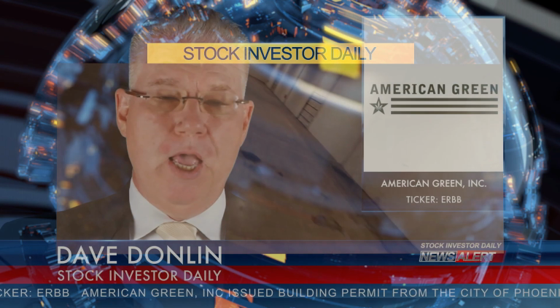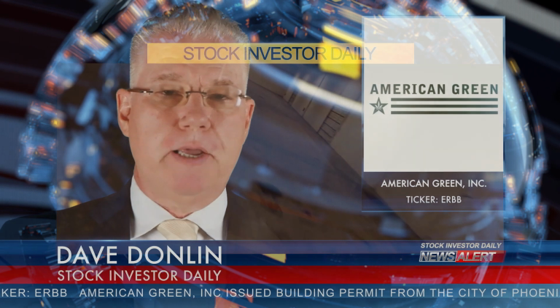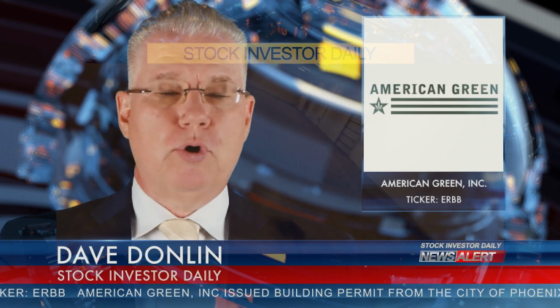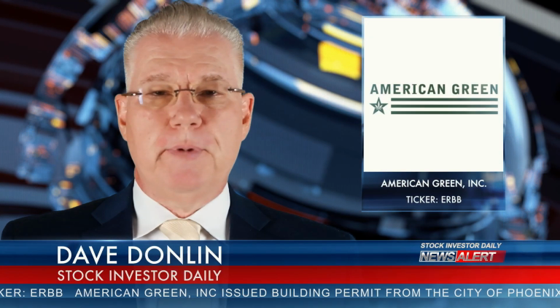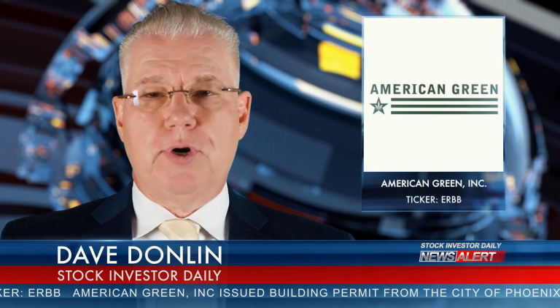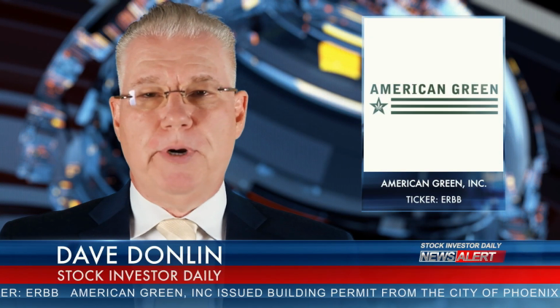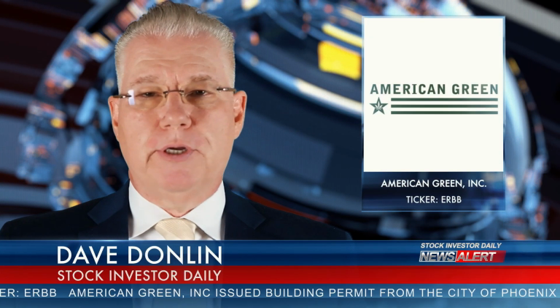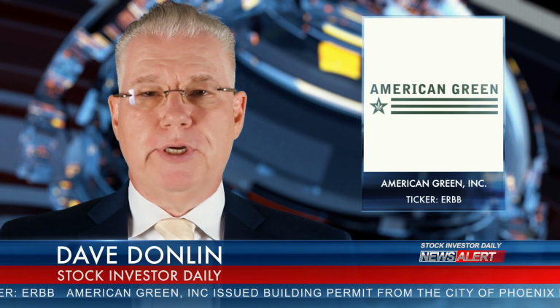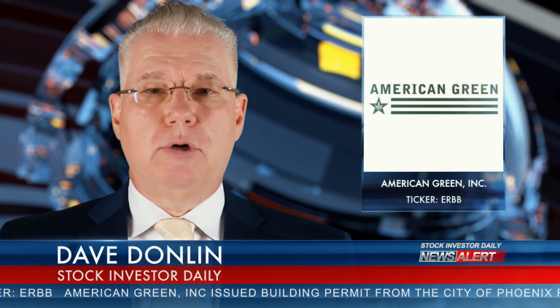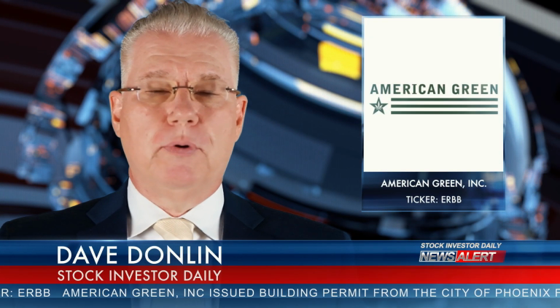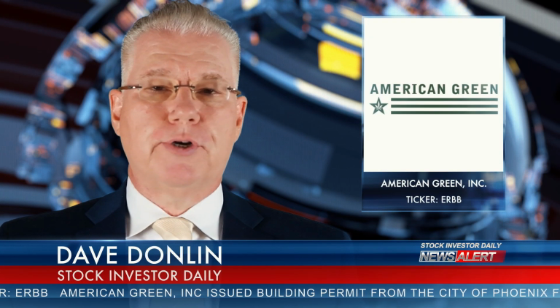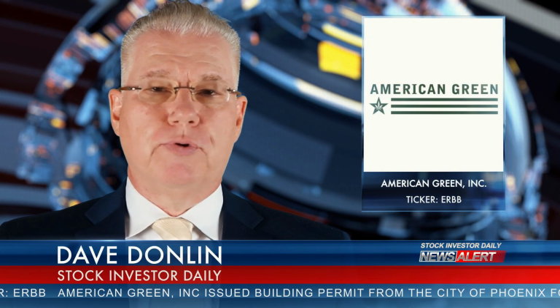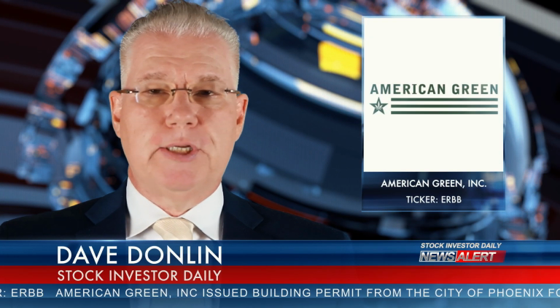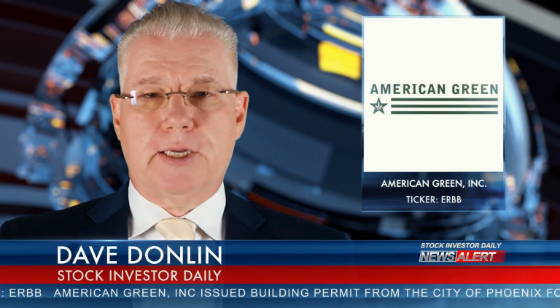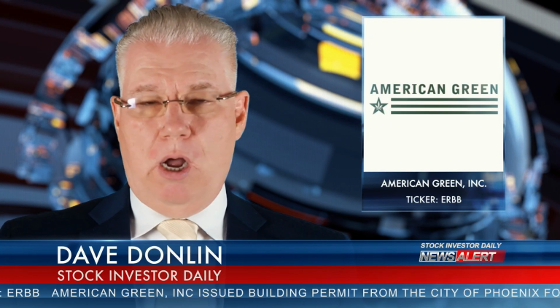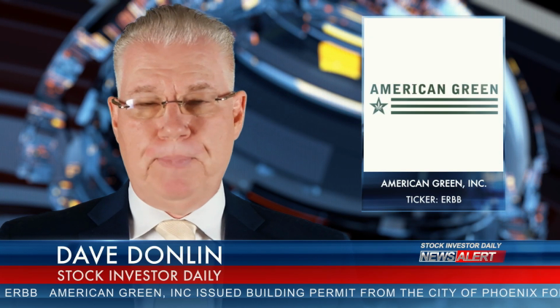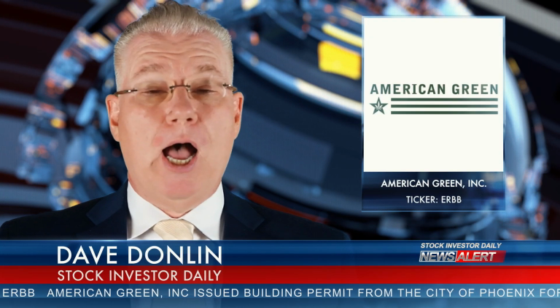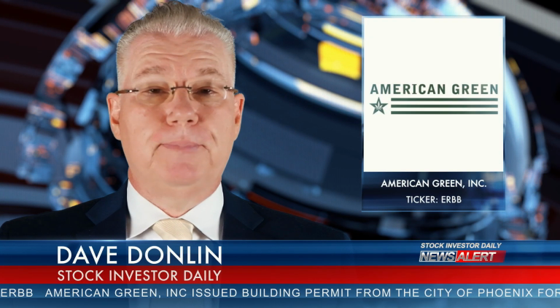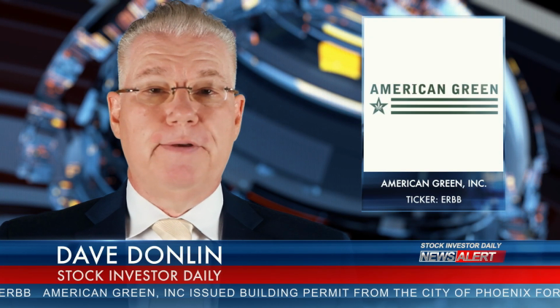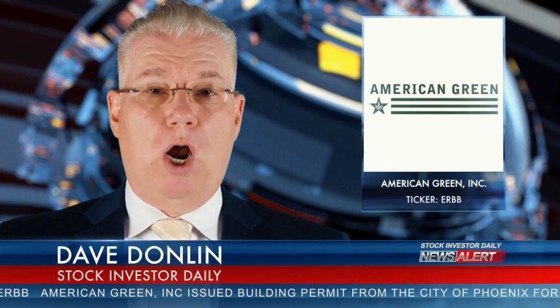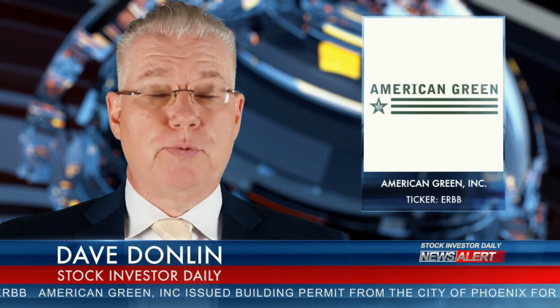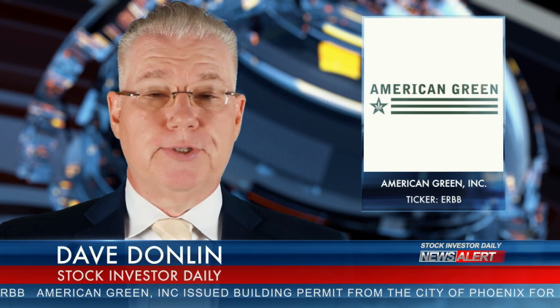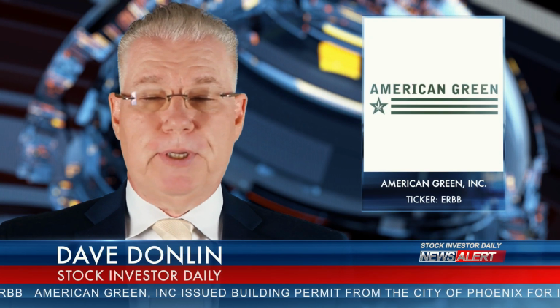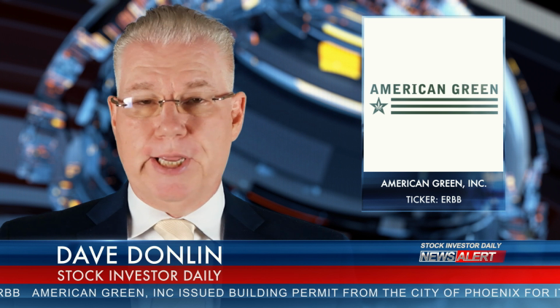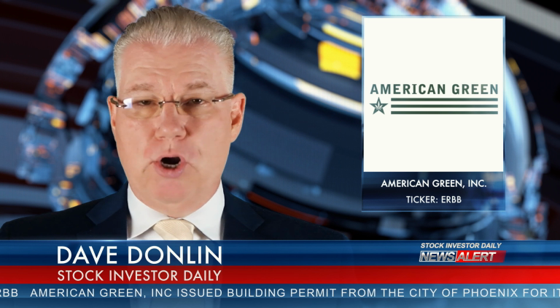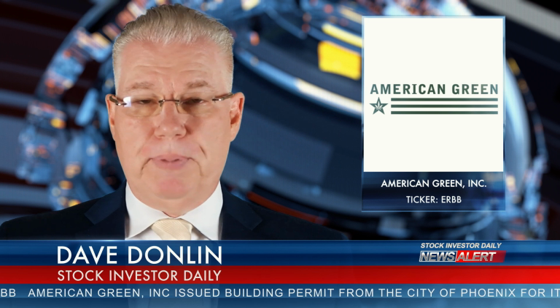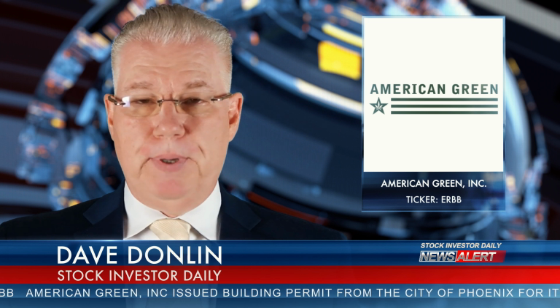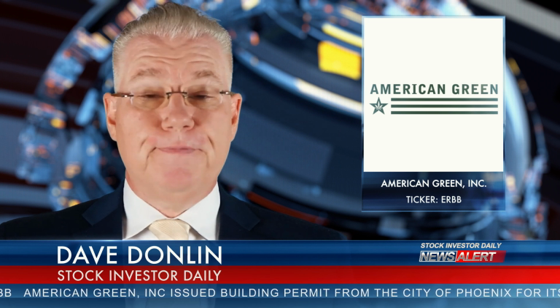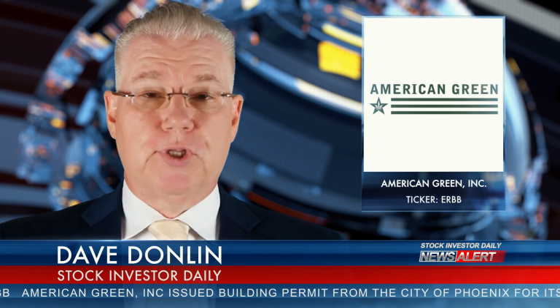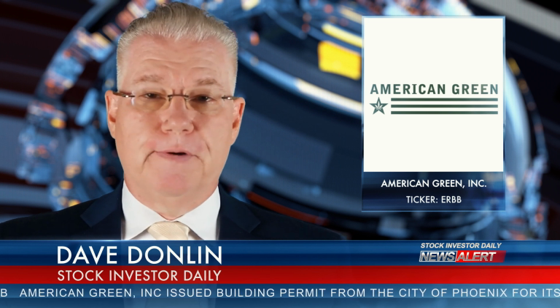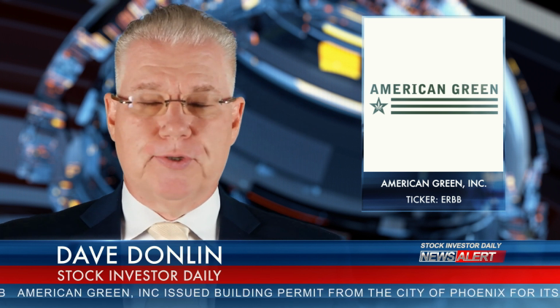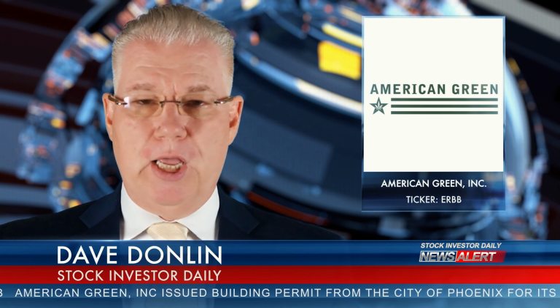If you'd like more information on American Green, go to americangreen.com. I'm Dave Donlan with this update on ERBB for Stock Investor Daily.